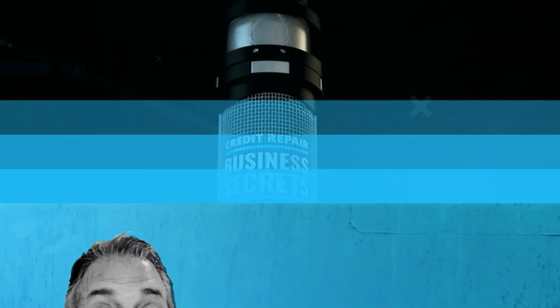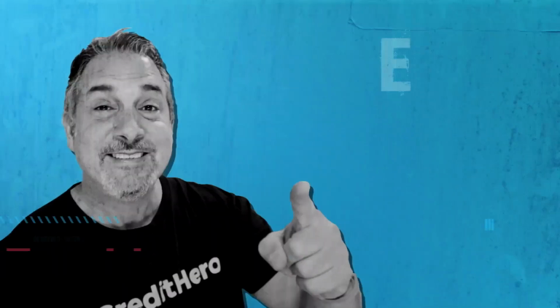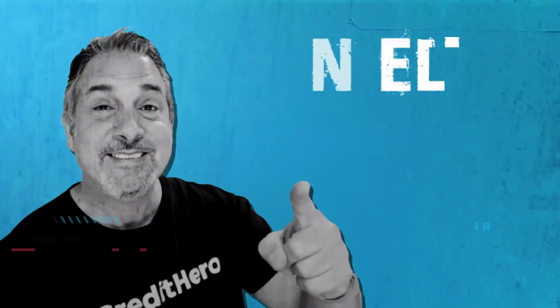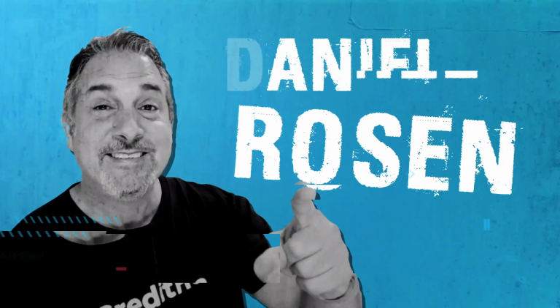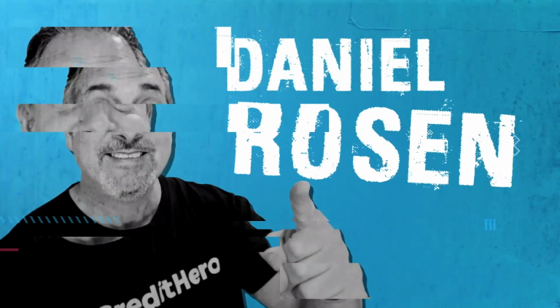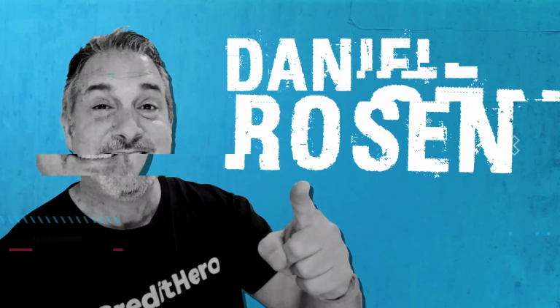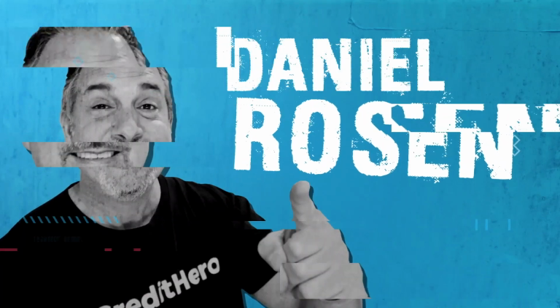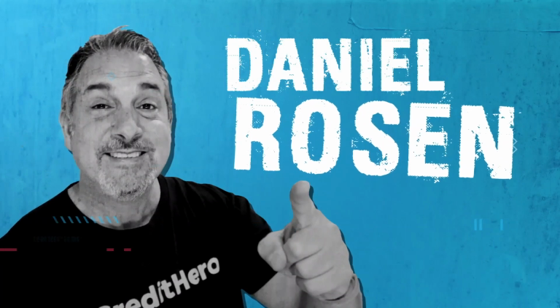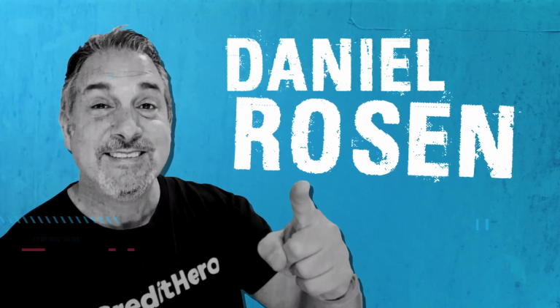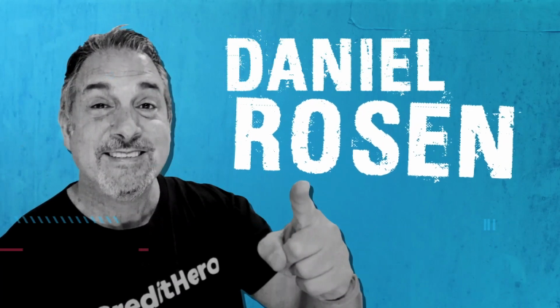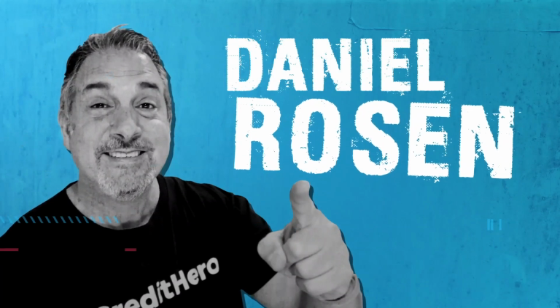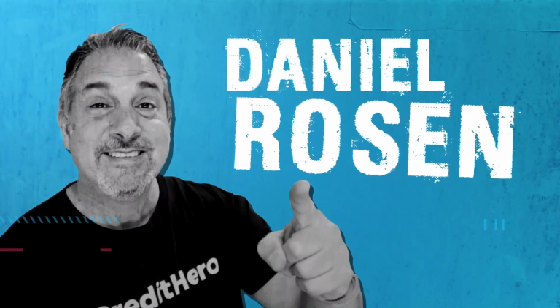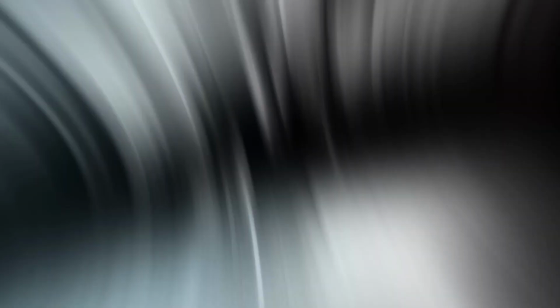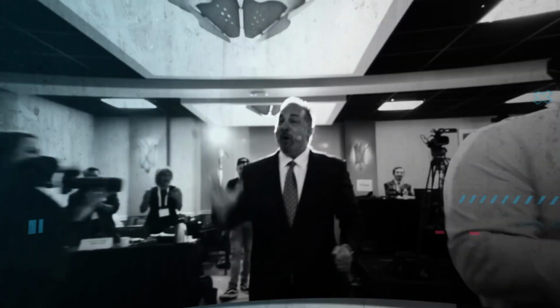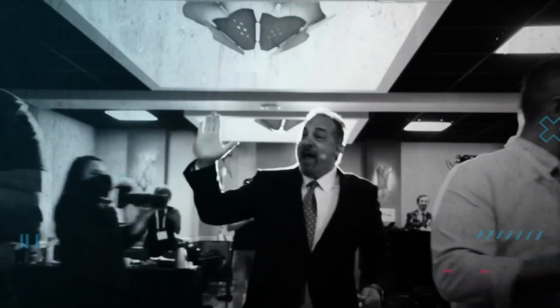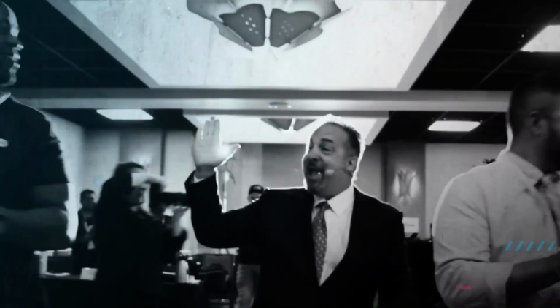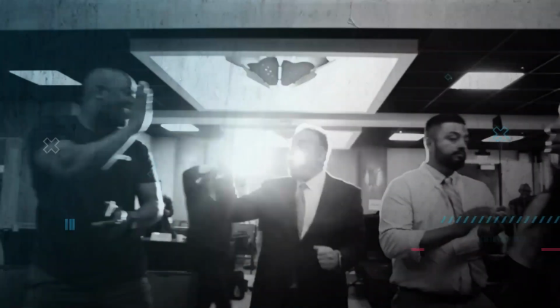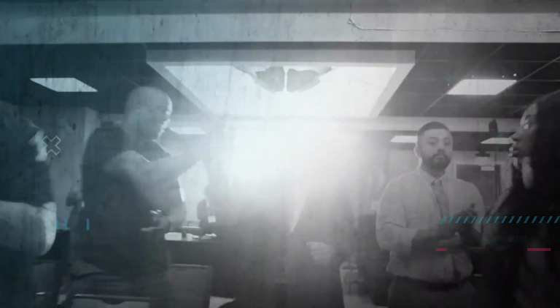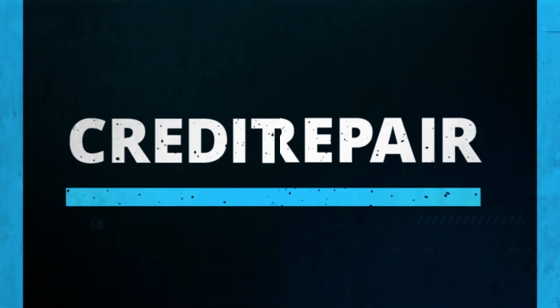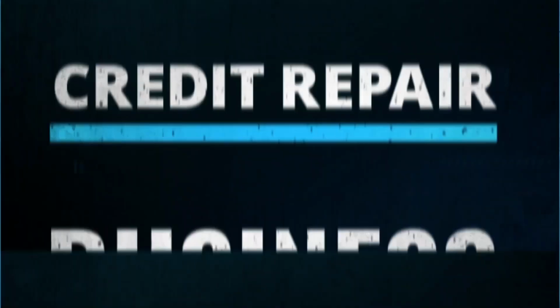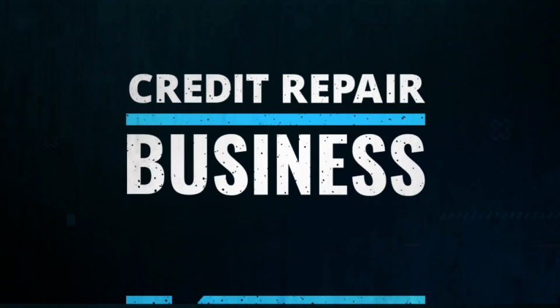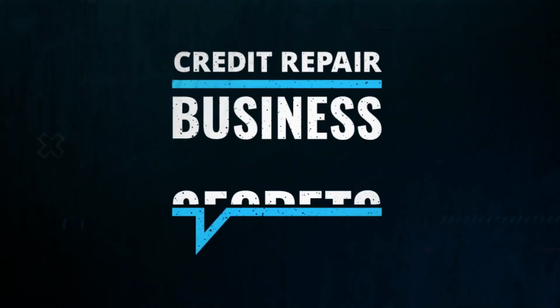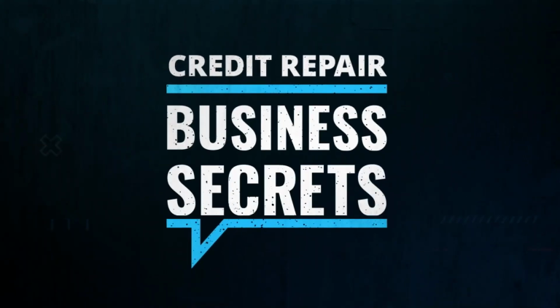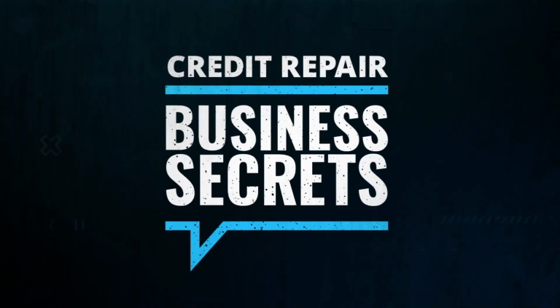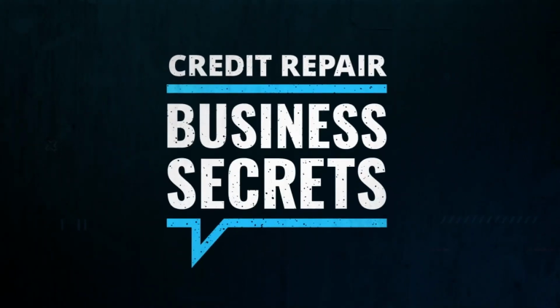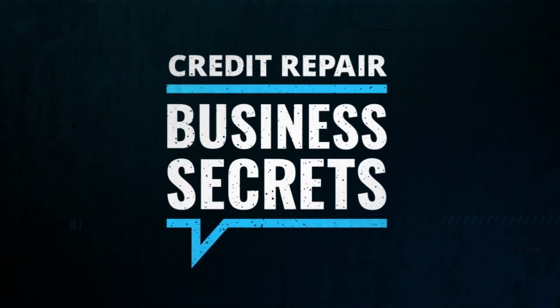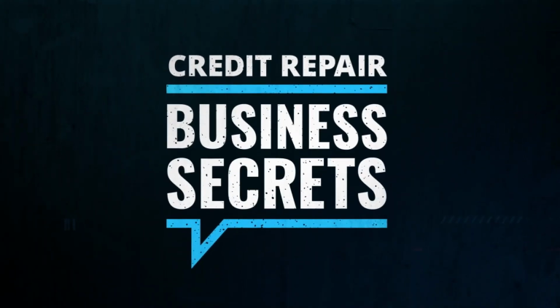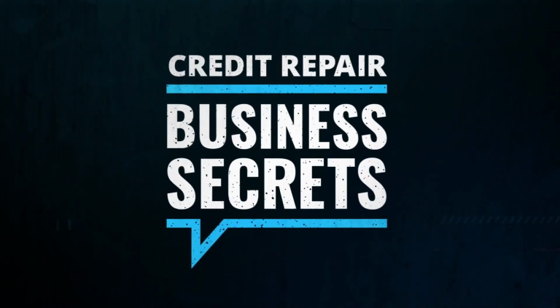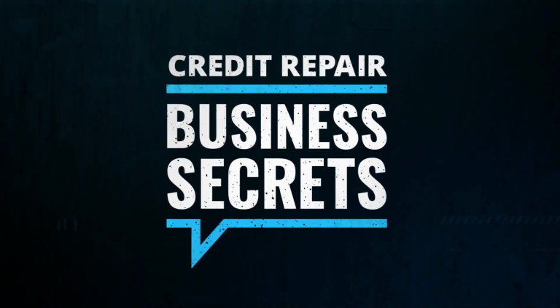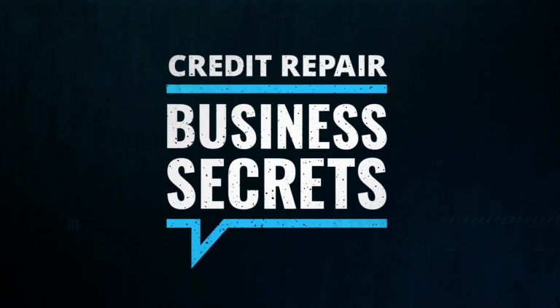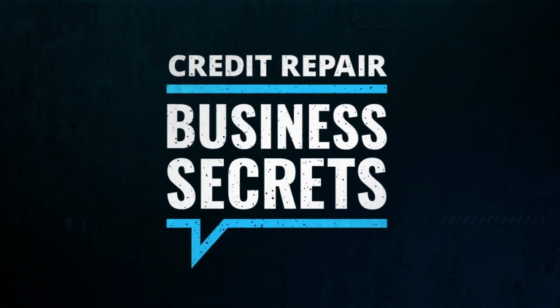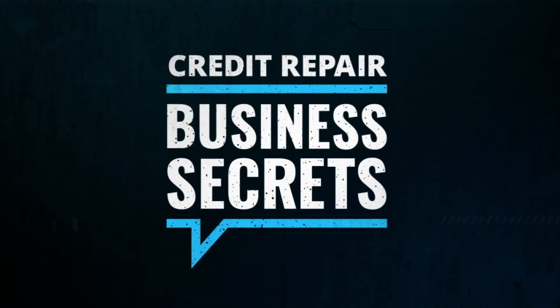My name is Daniel Rosen and welcome to Credit Repair Business Secrets.